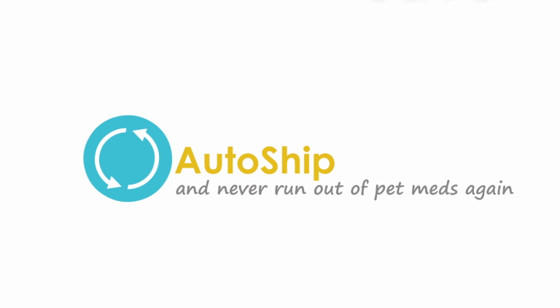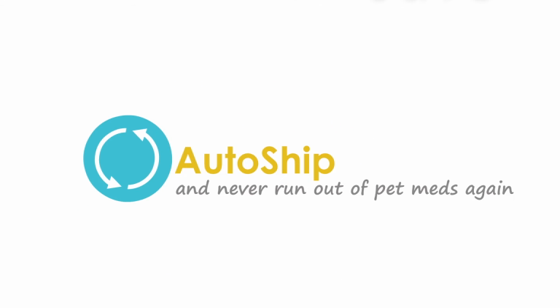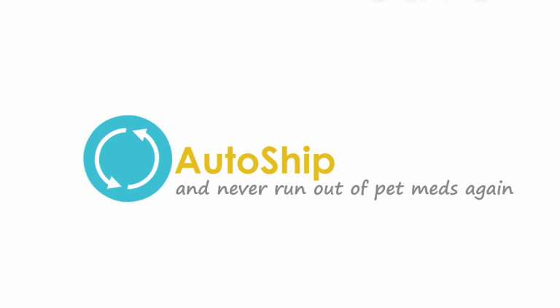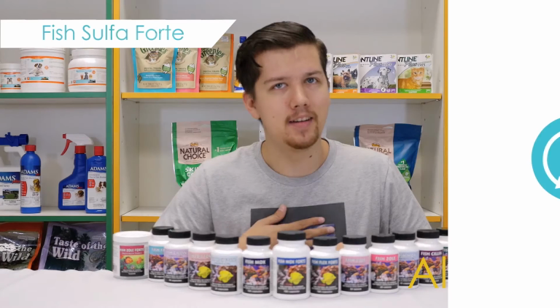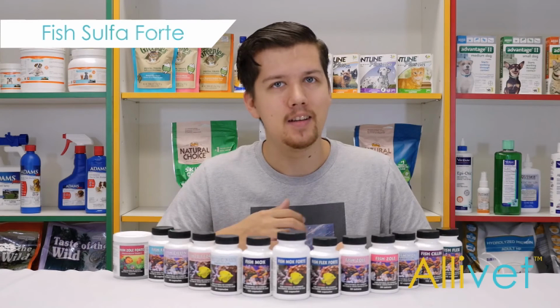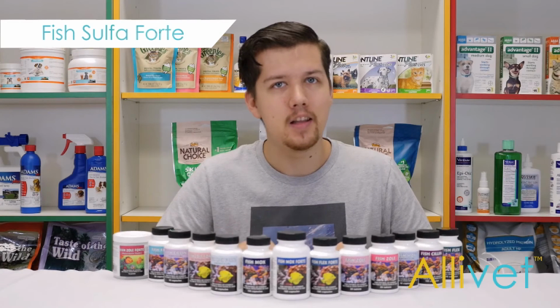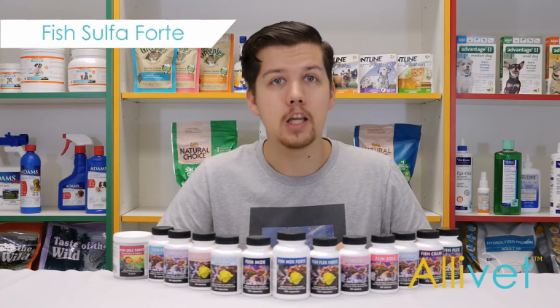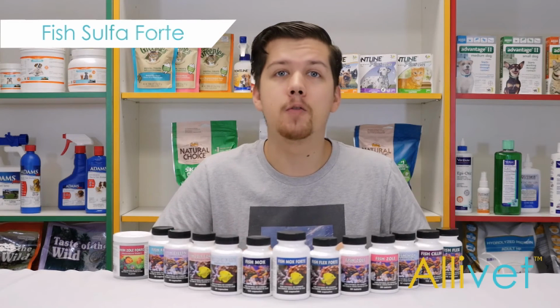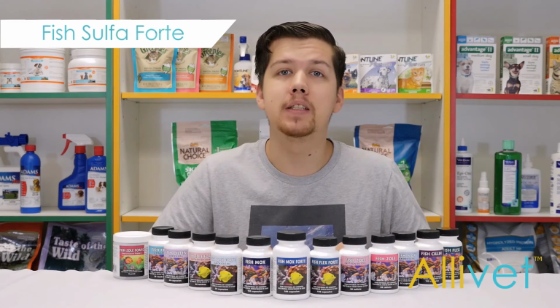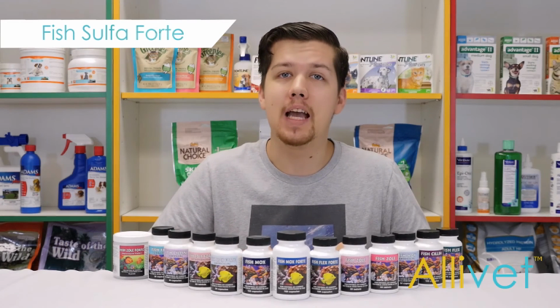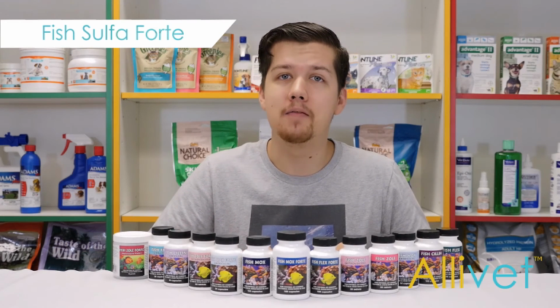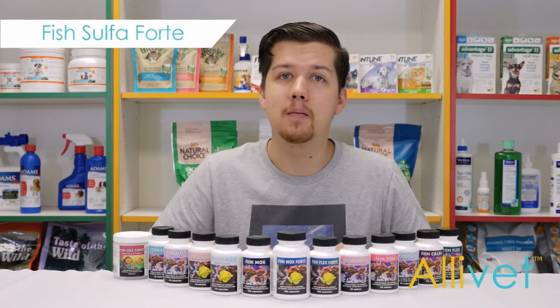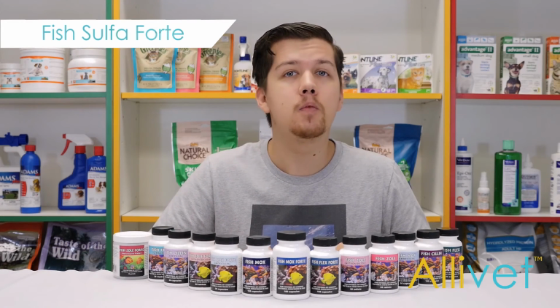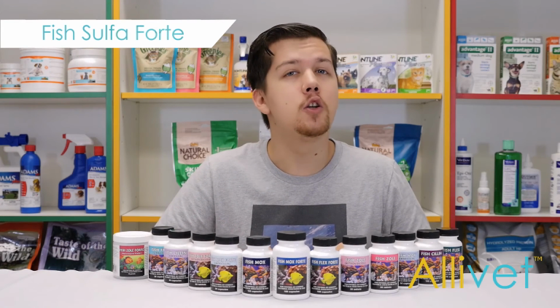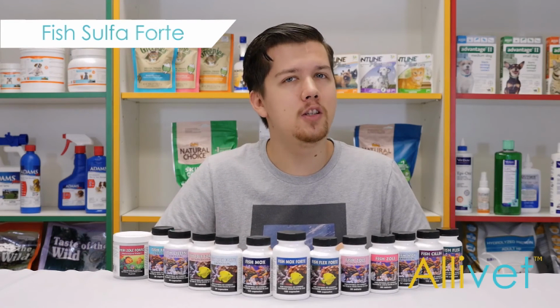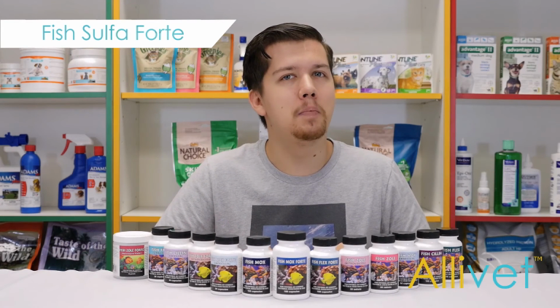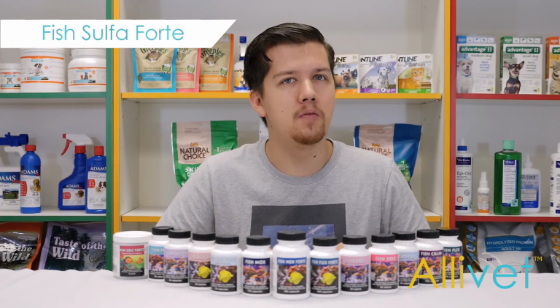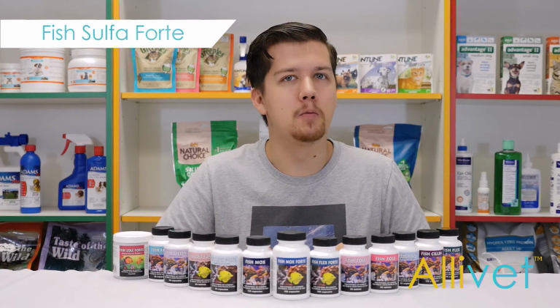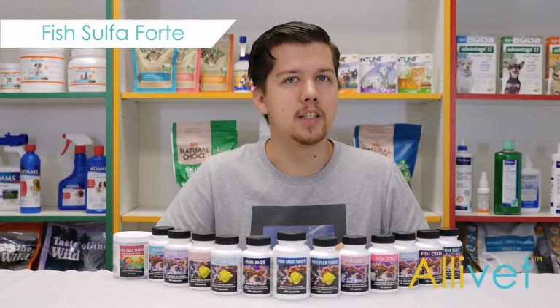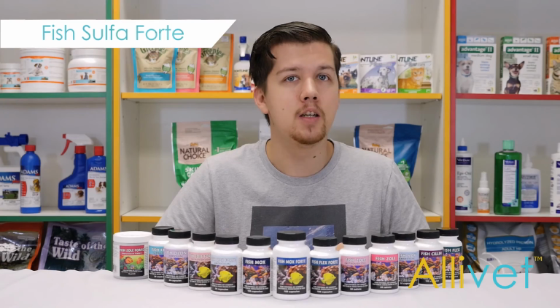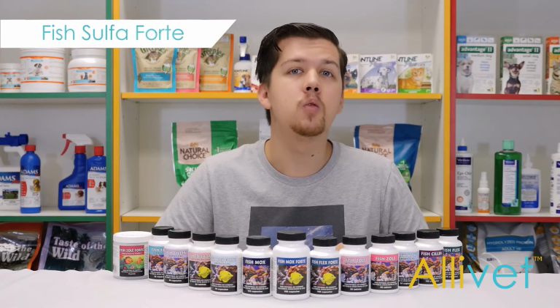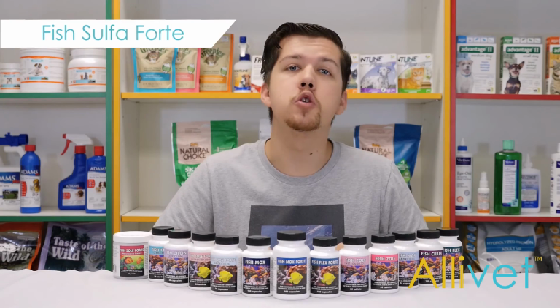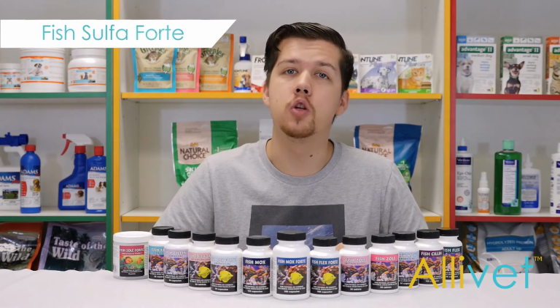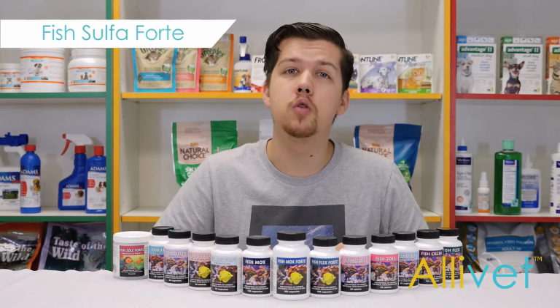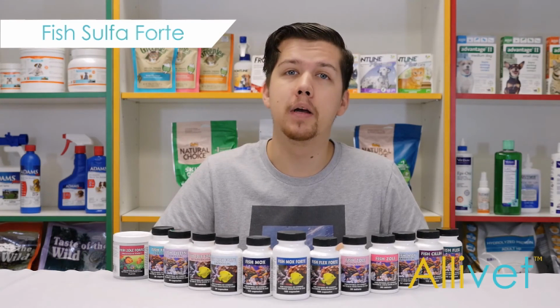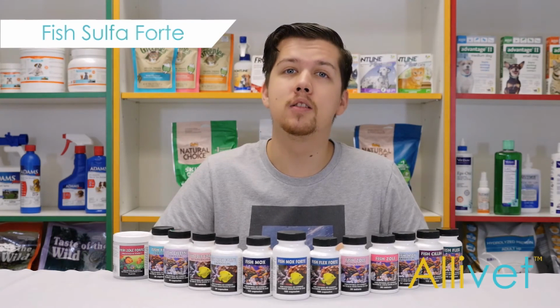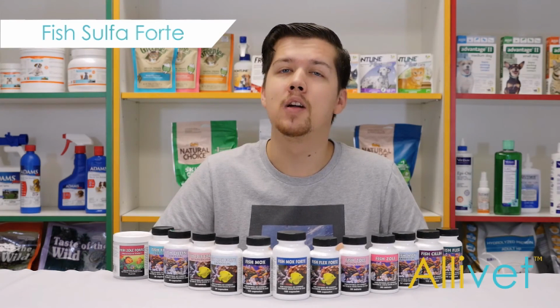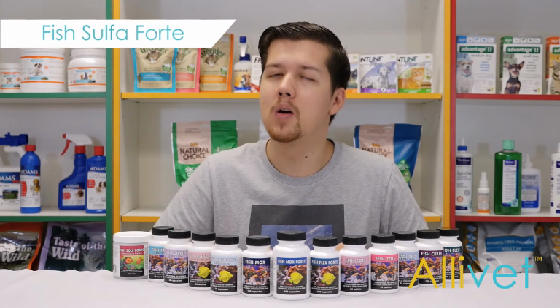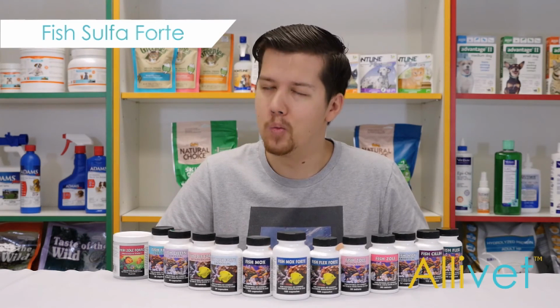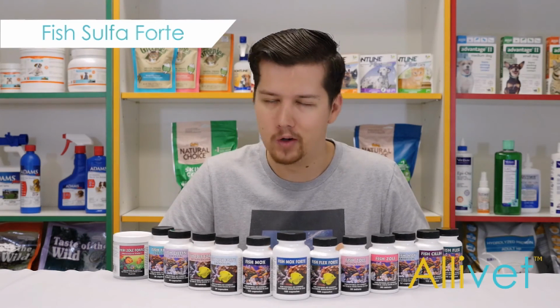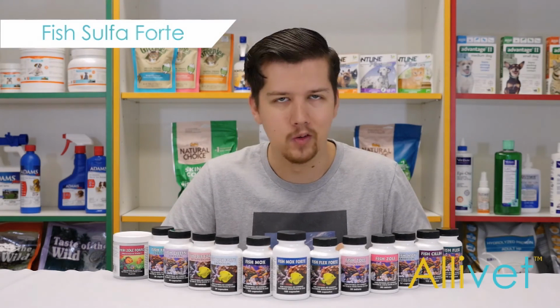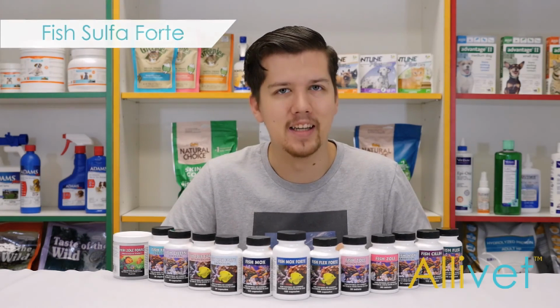I'm Brandon. Thank you for visiting Aluvet, your trusted pet pharmacy, wishing you and your pets a wonderful day.